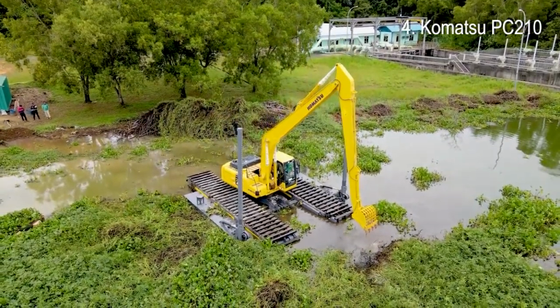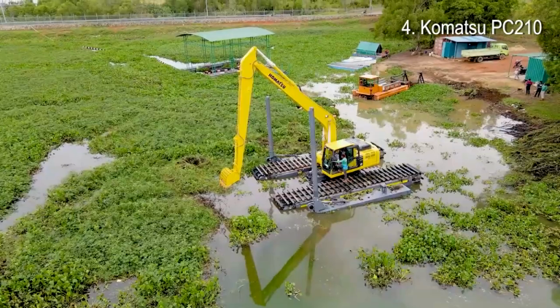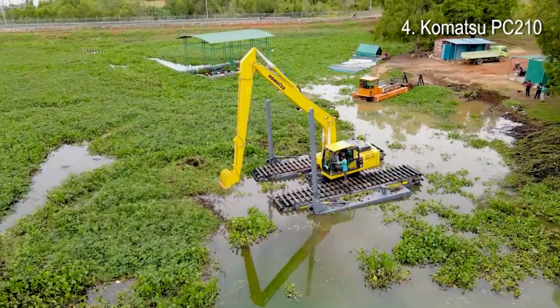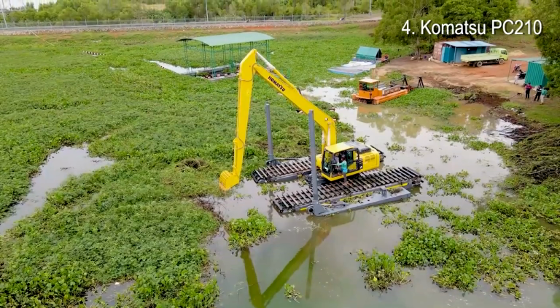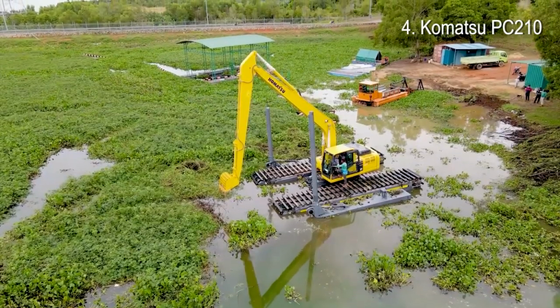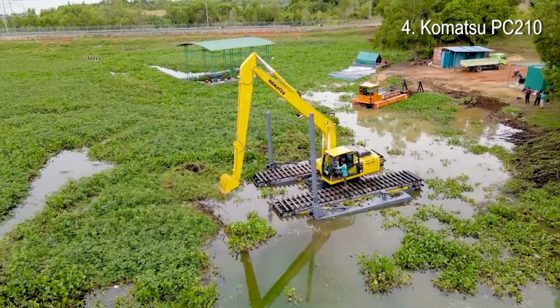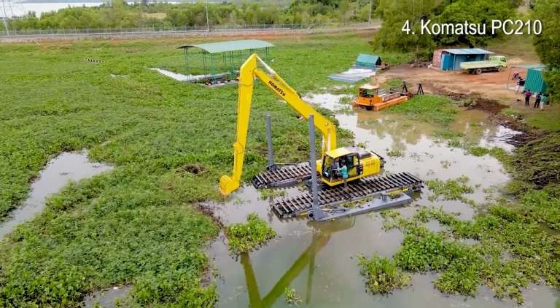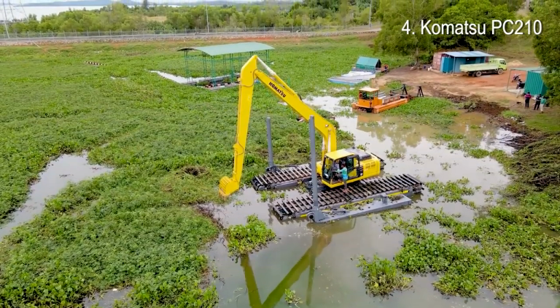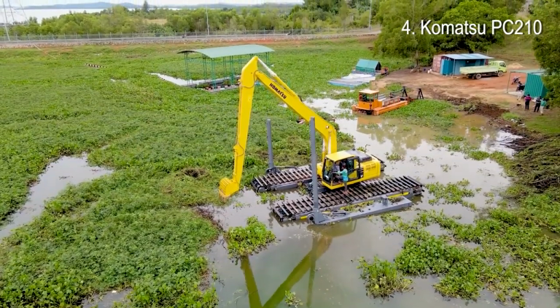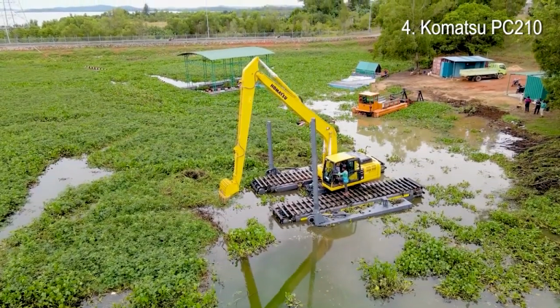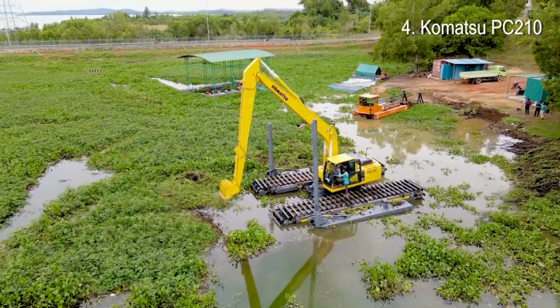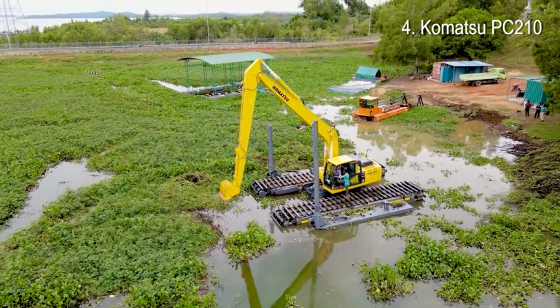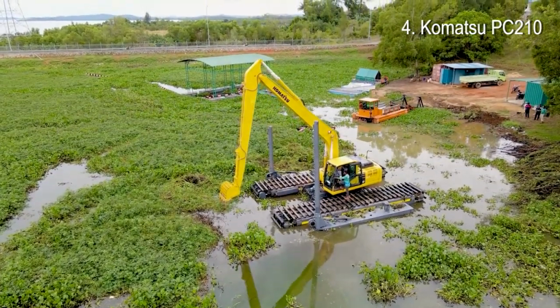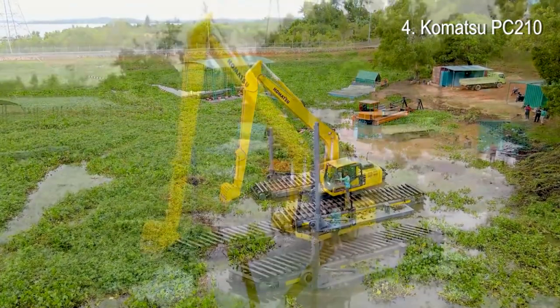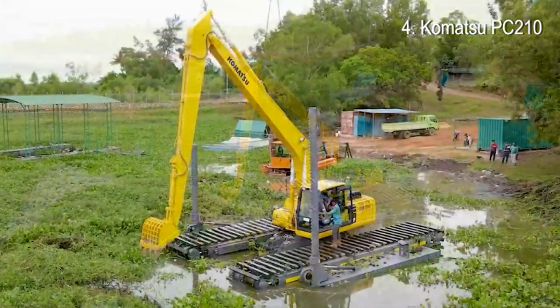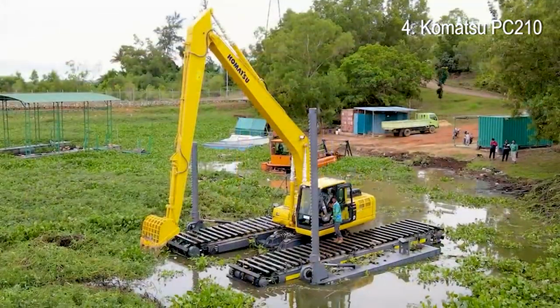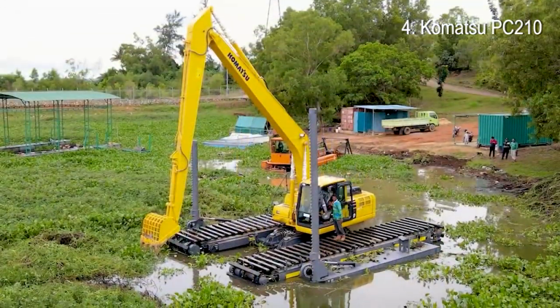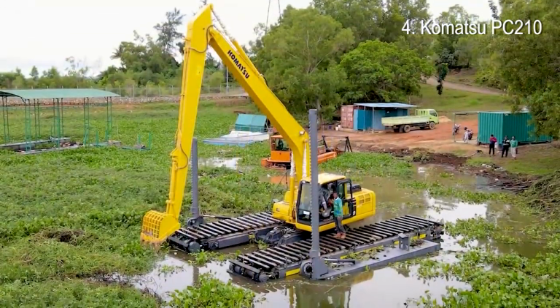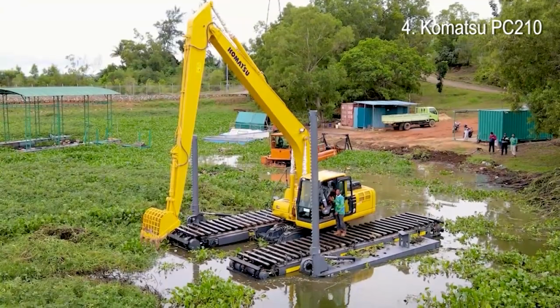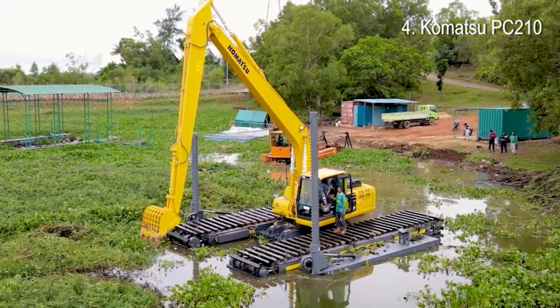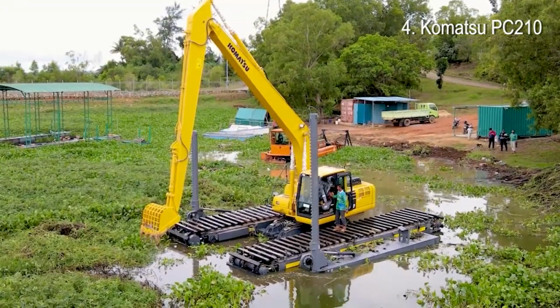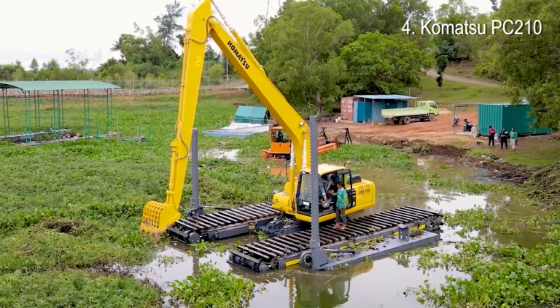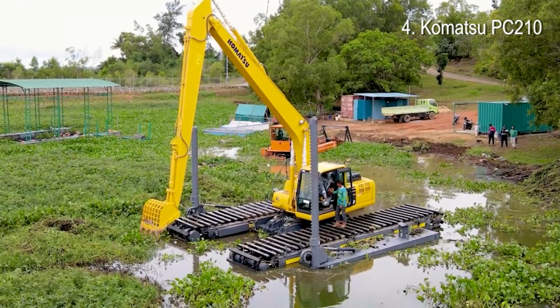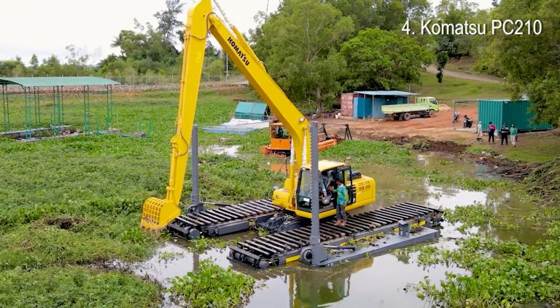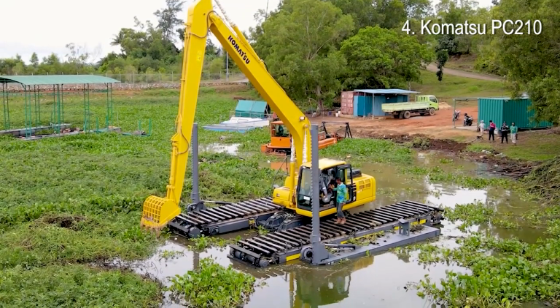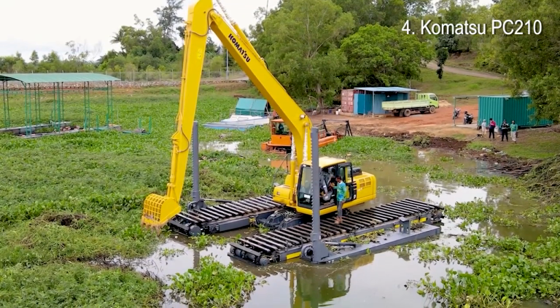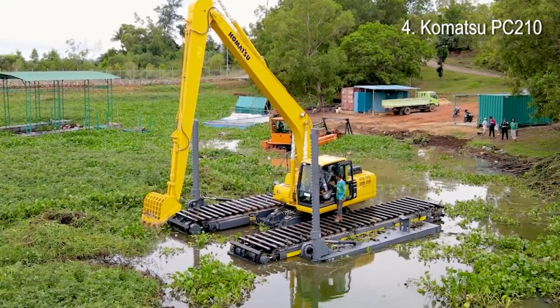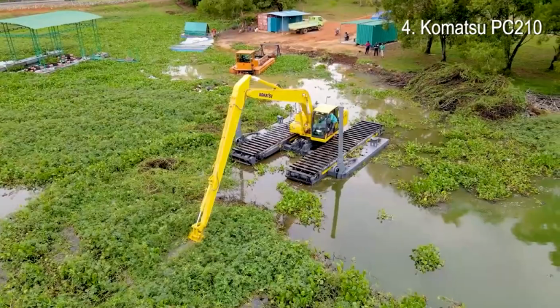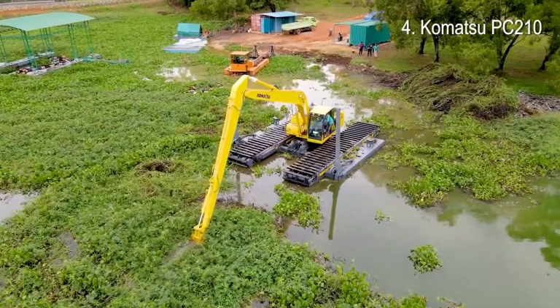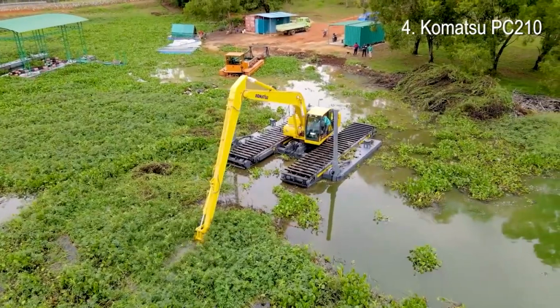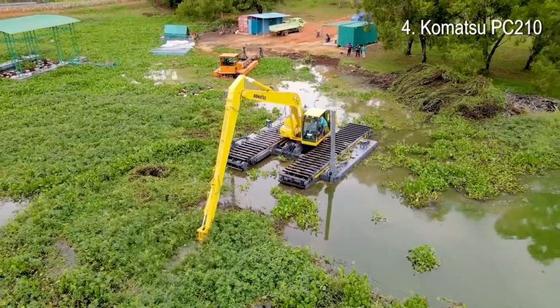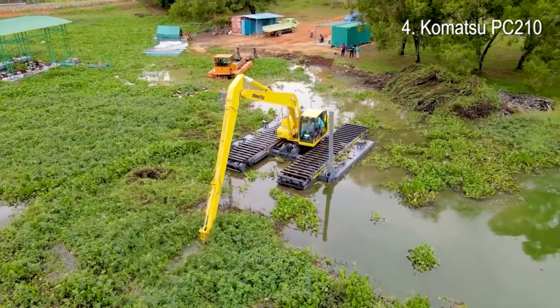An upgraded cab design provides enhanced safety and serviceability. Productivity is maximized and operating costs are reduced.